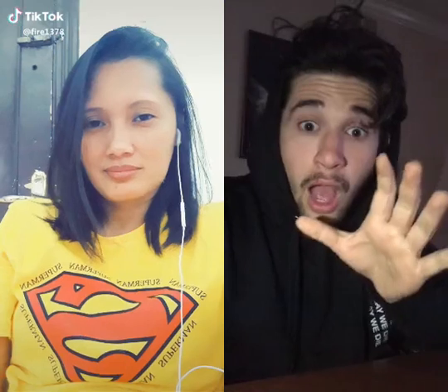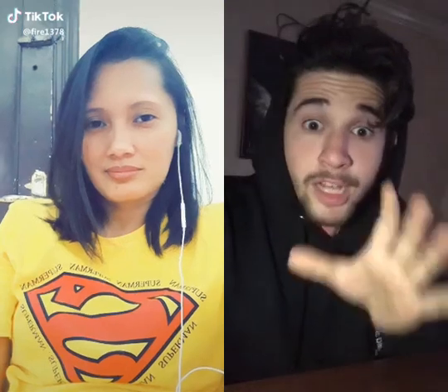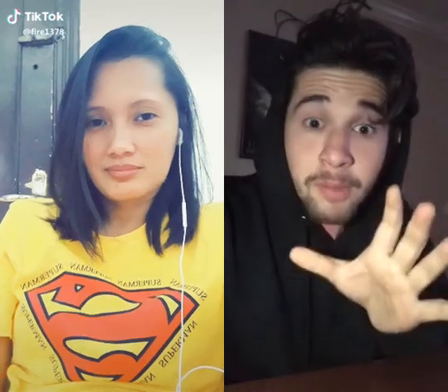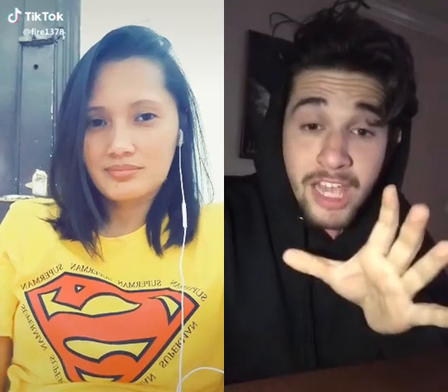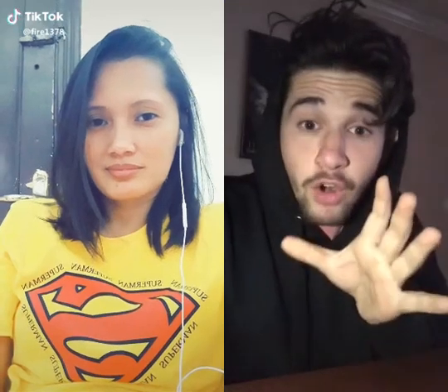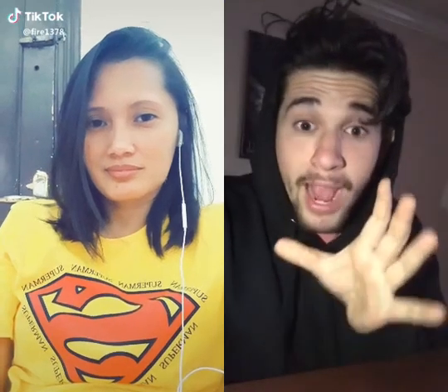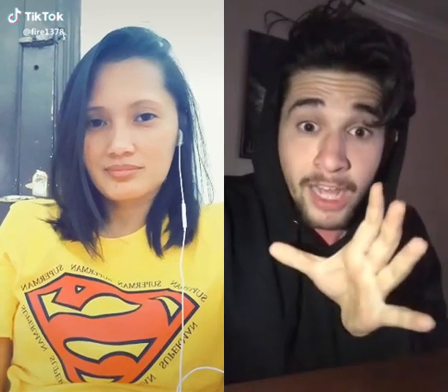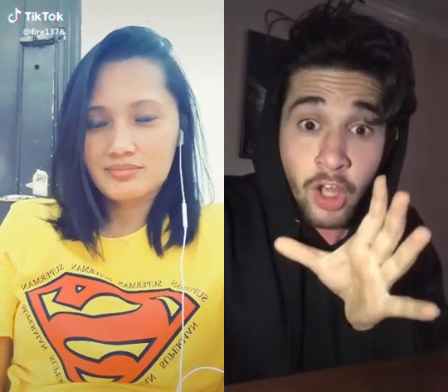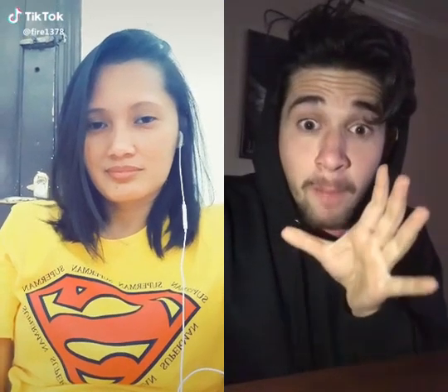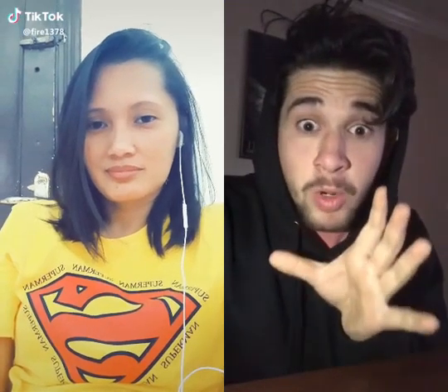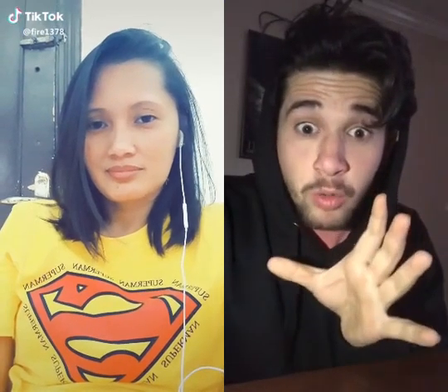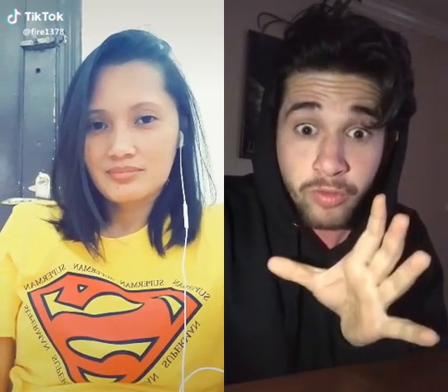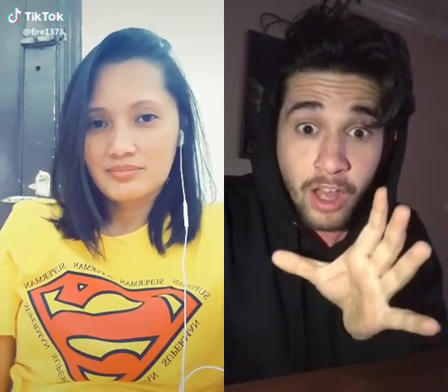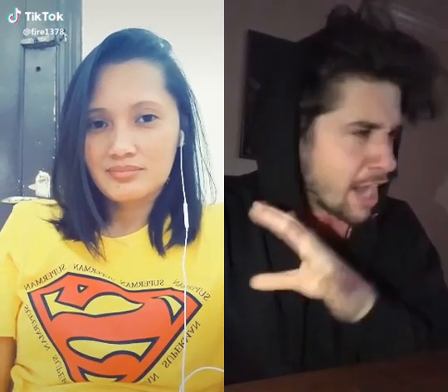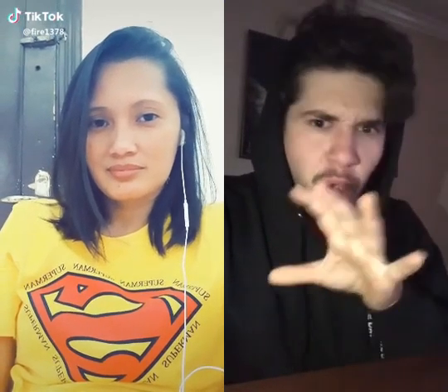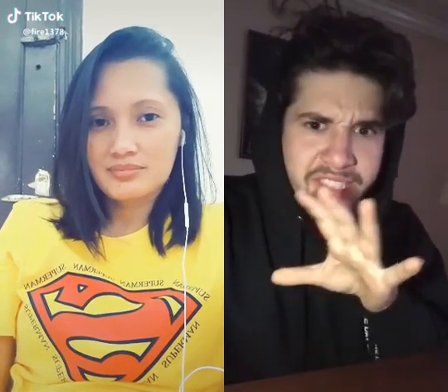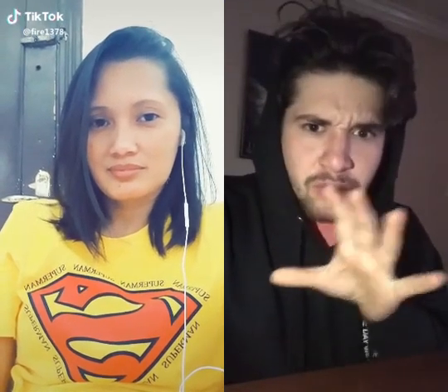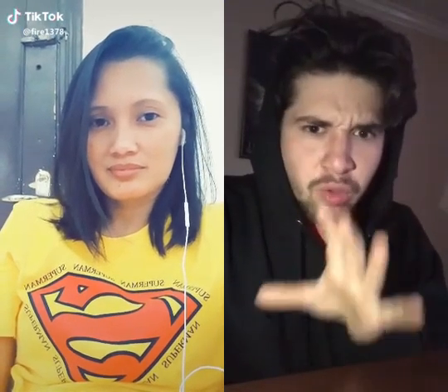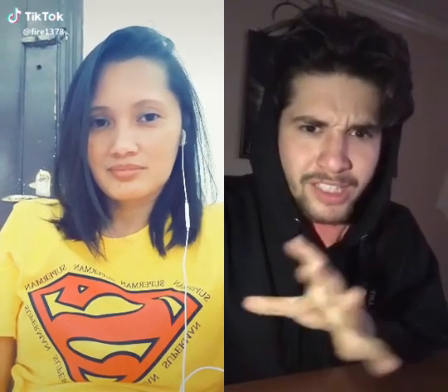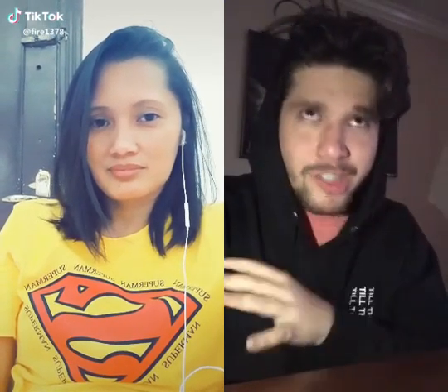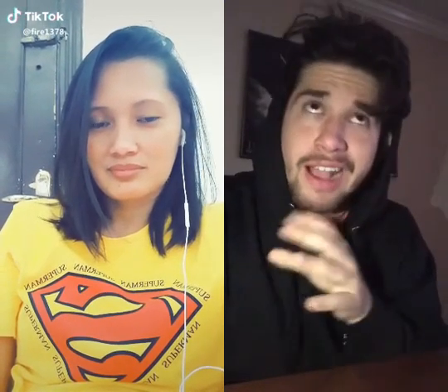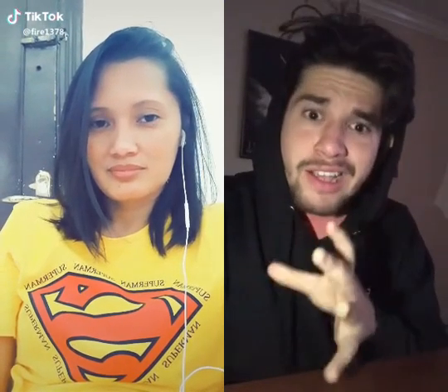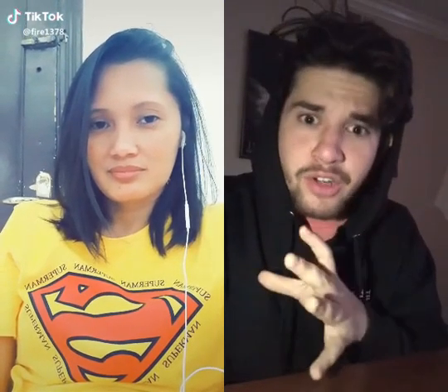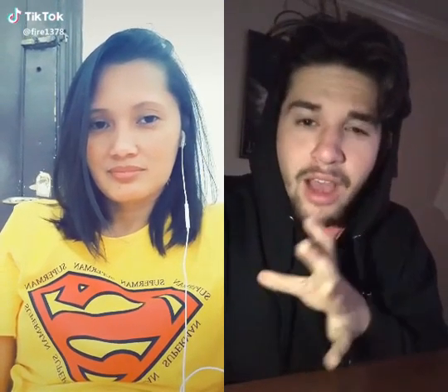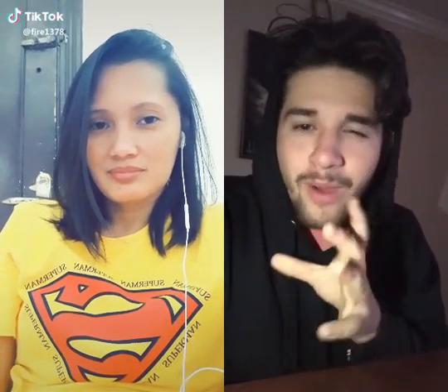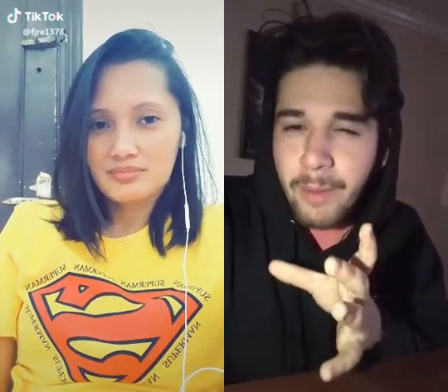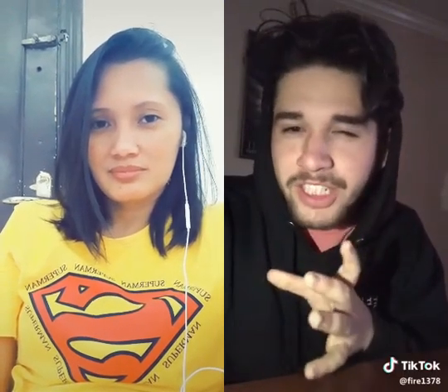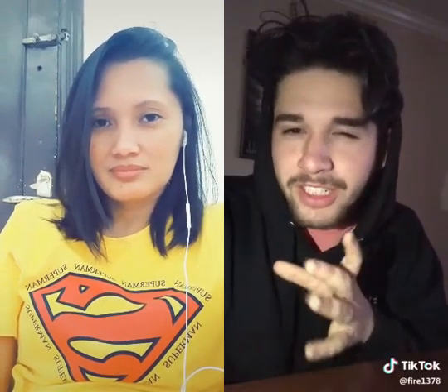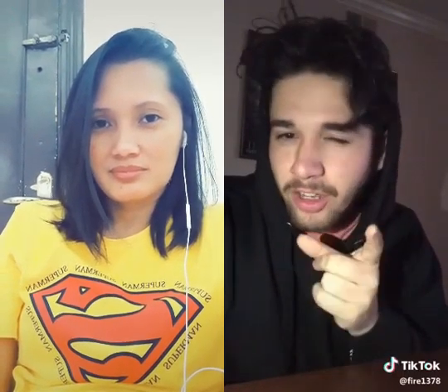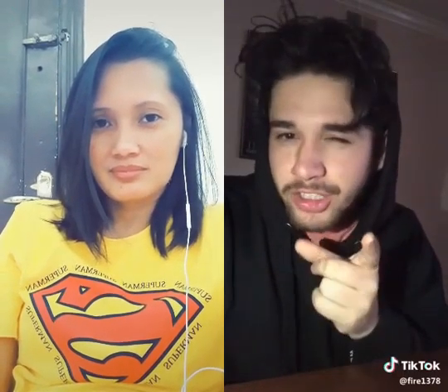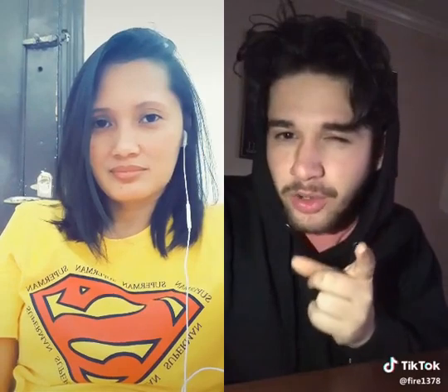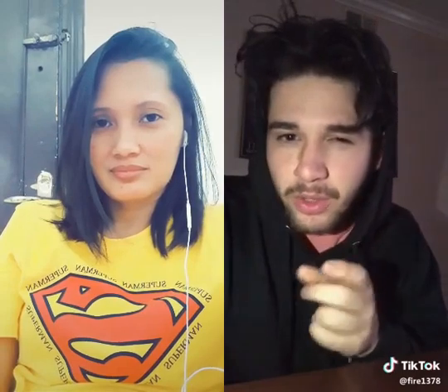I could make your hand move. I know, sounds crazy. You're like, how are you gonna do that? Well, I'm a magician, I'll show you.